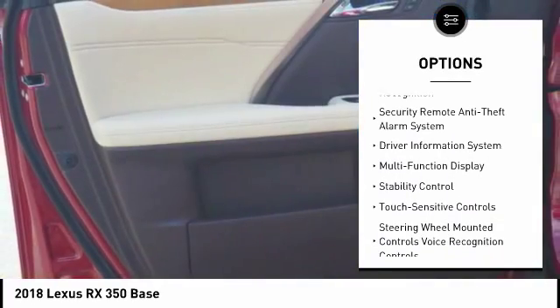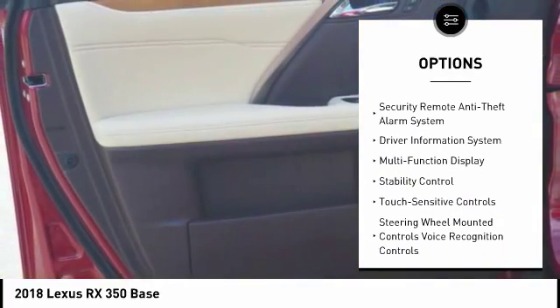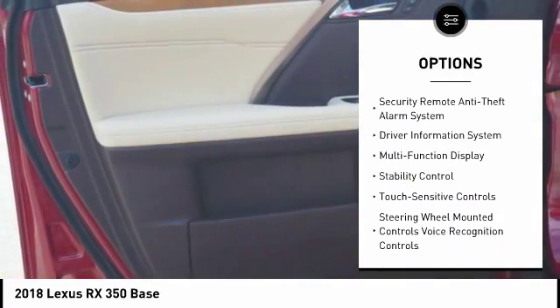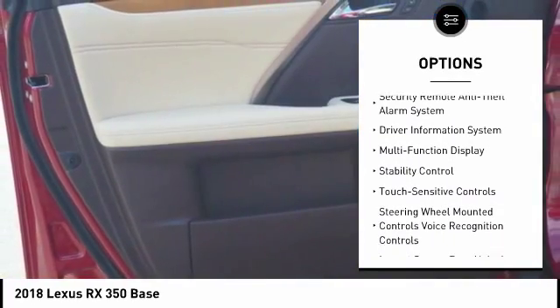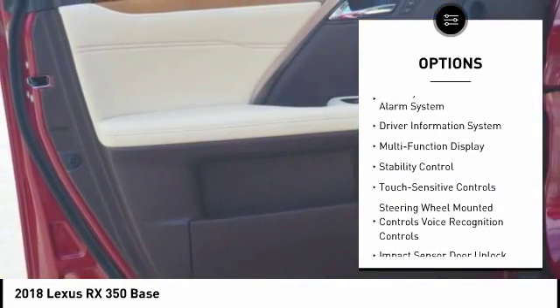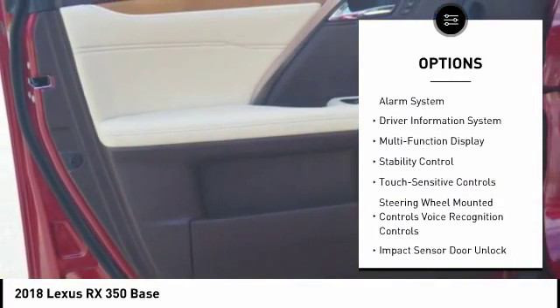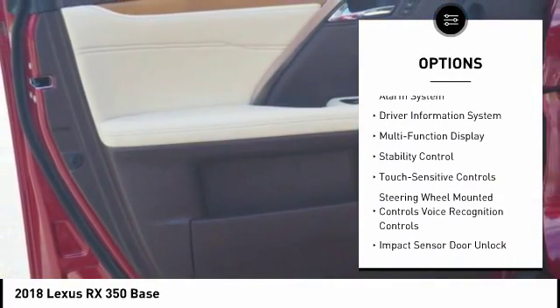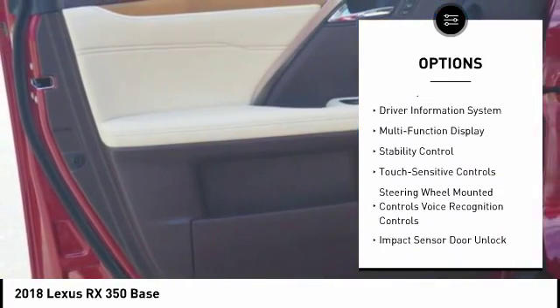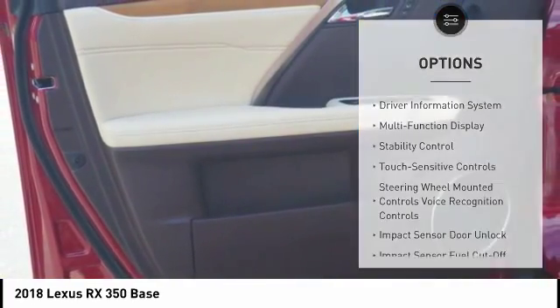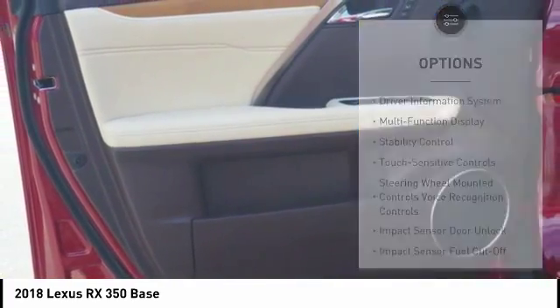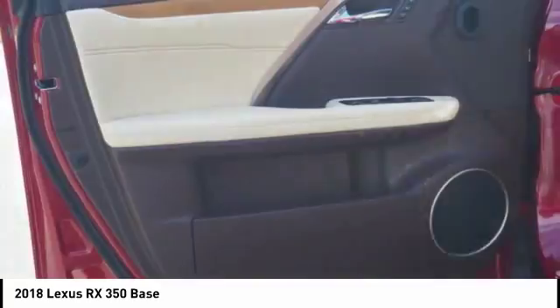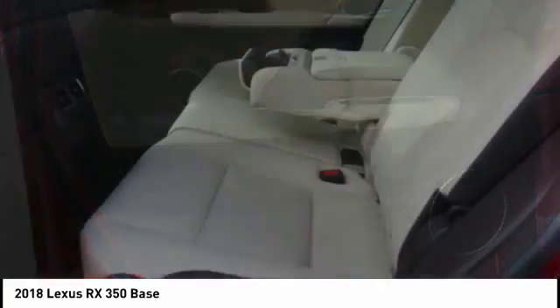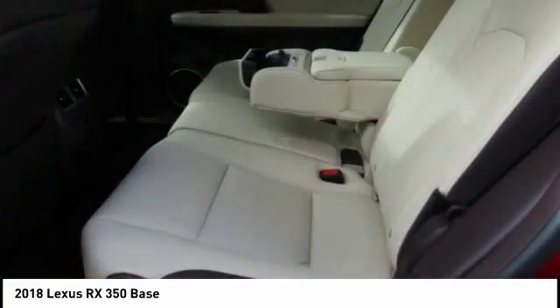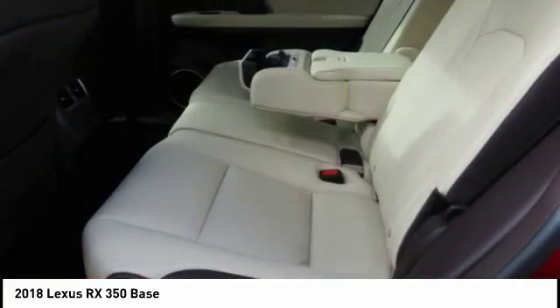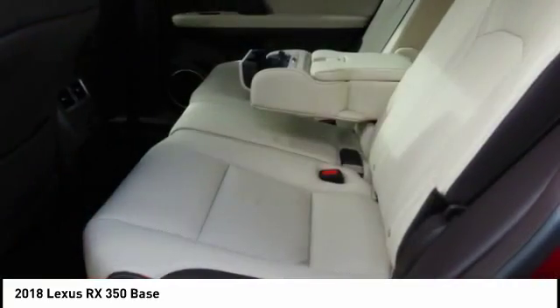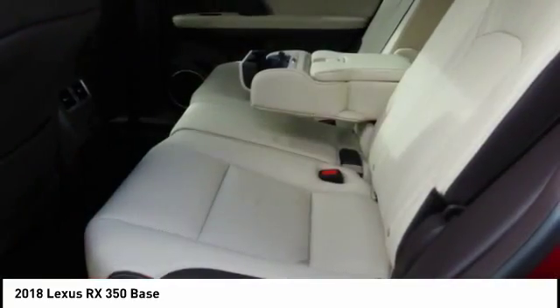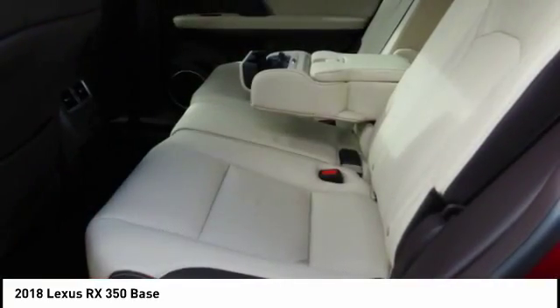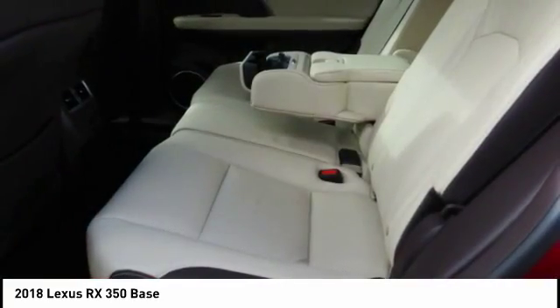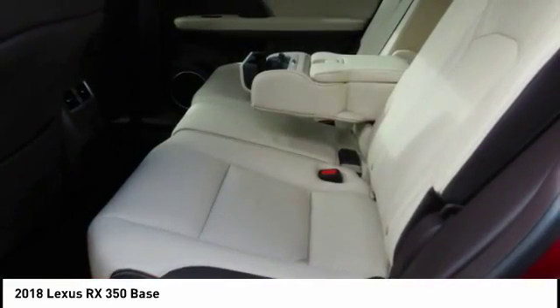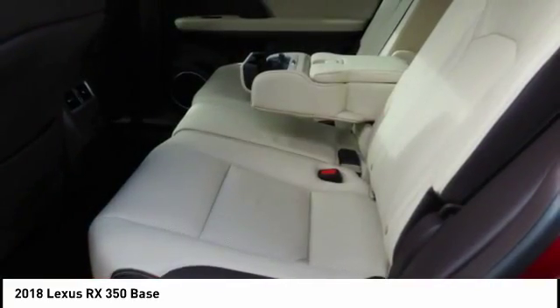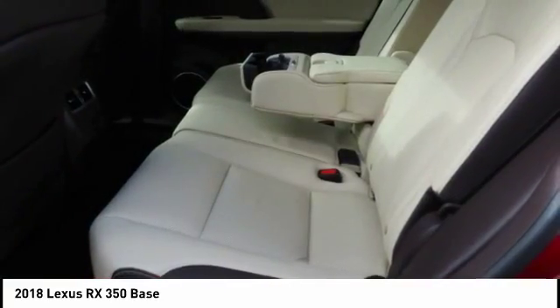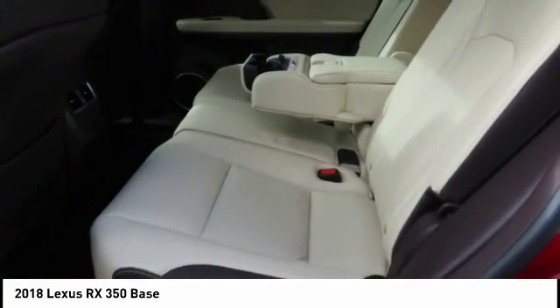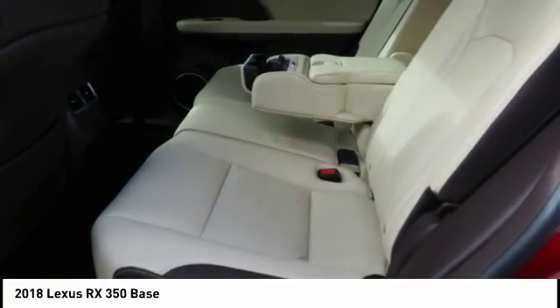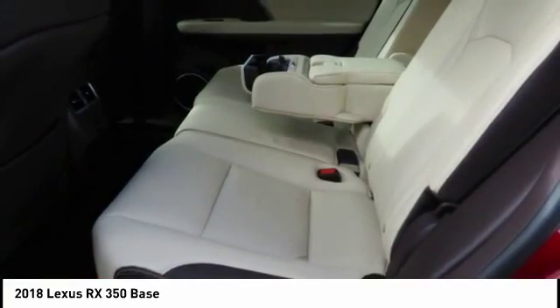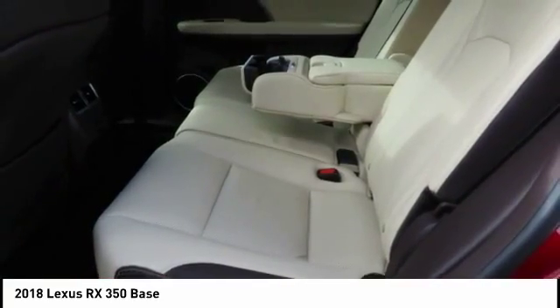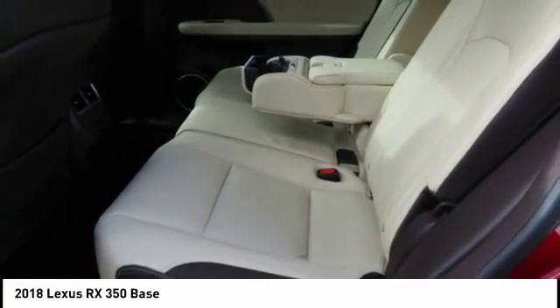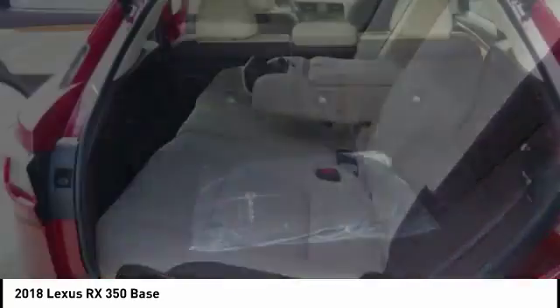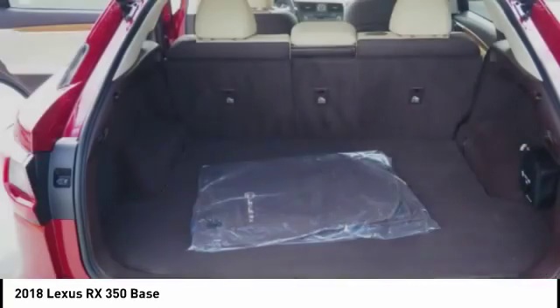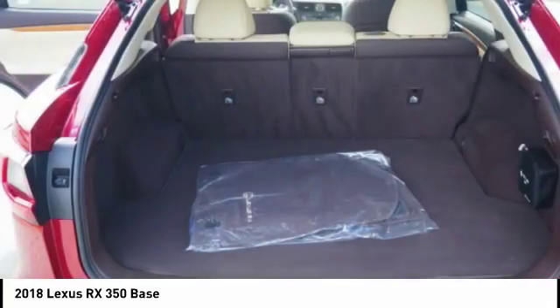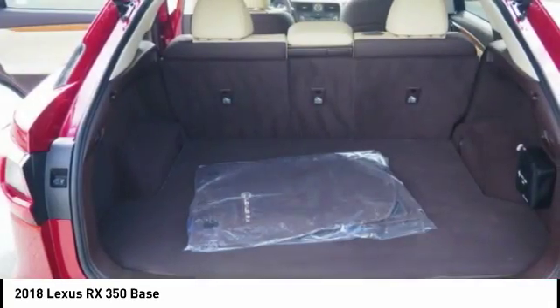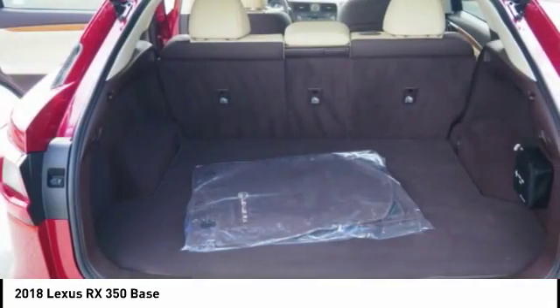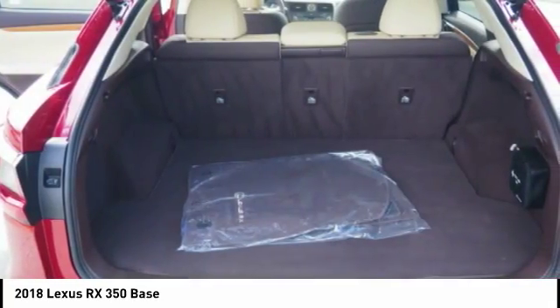Electronic brake force distribution, airbags, driver, knee, overhead console, tachometer.